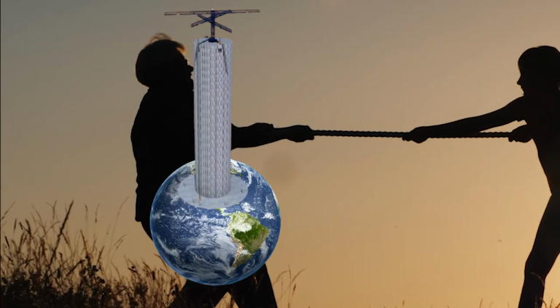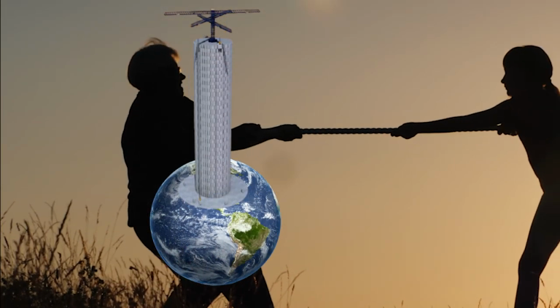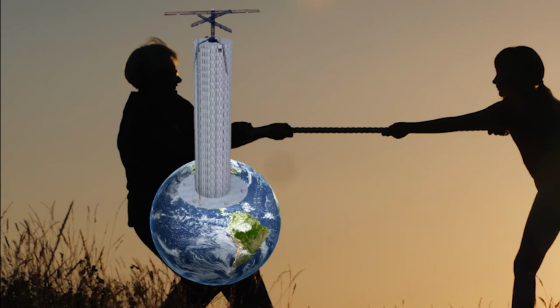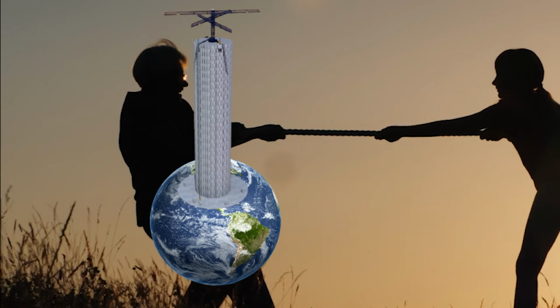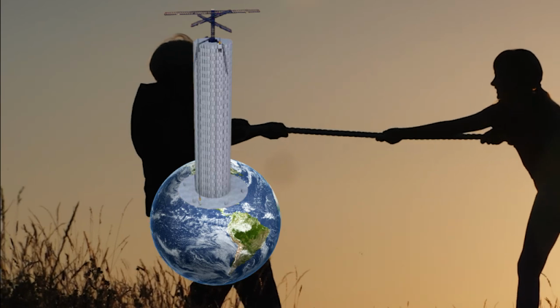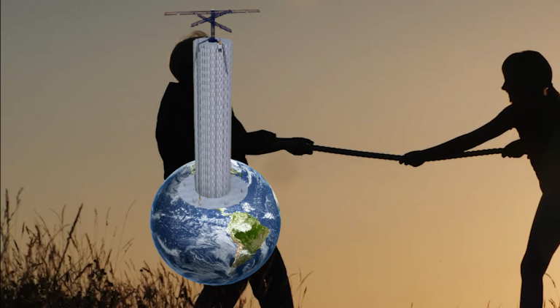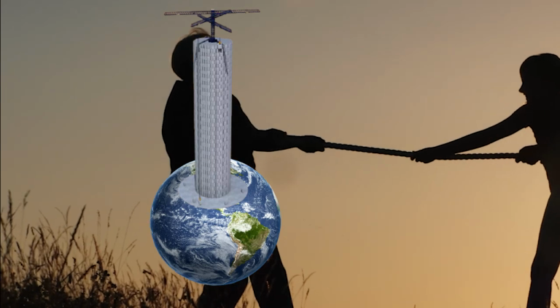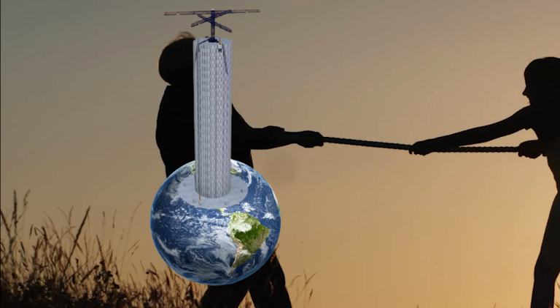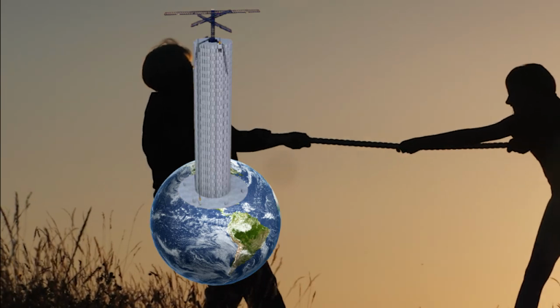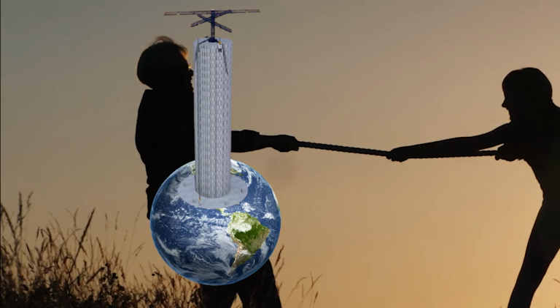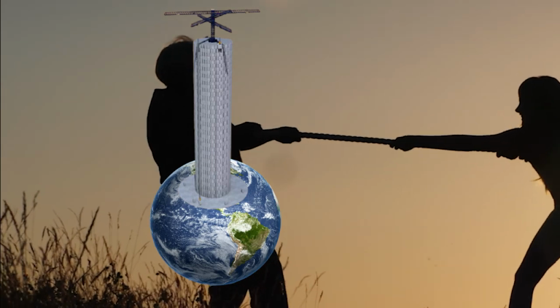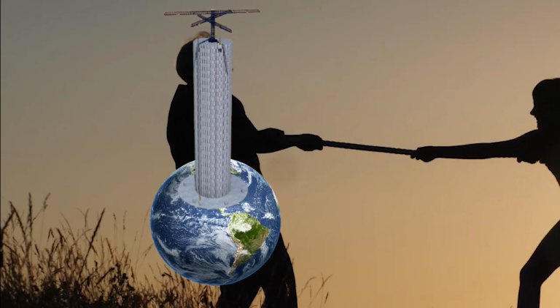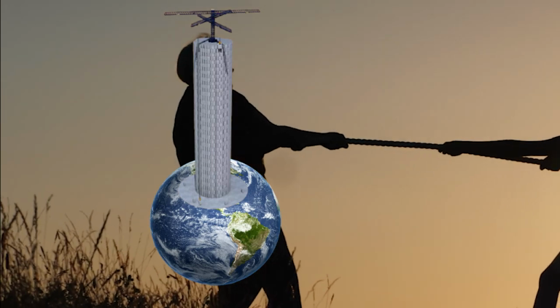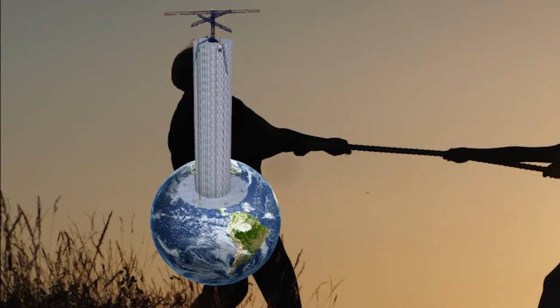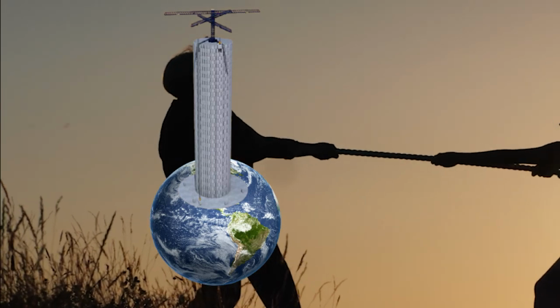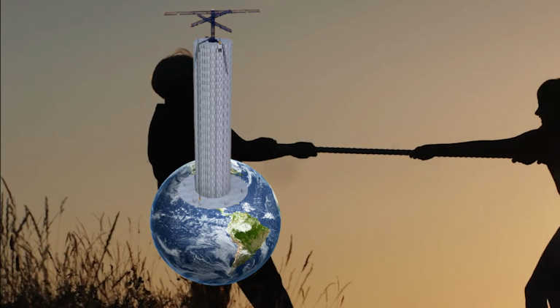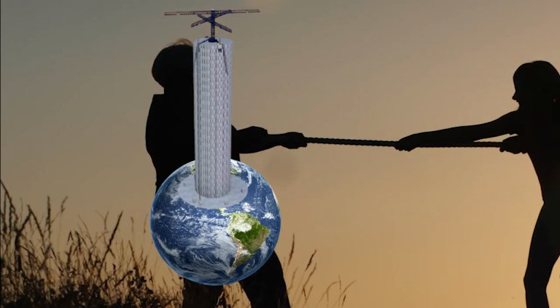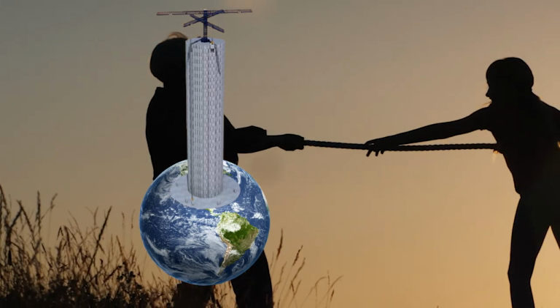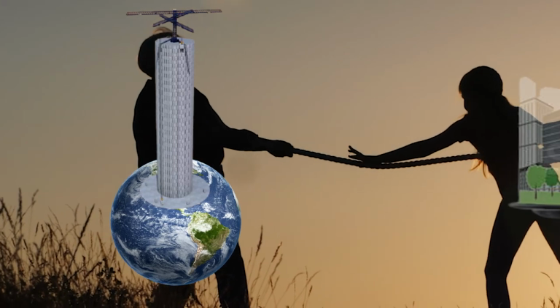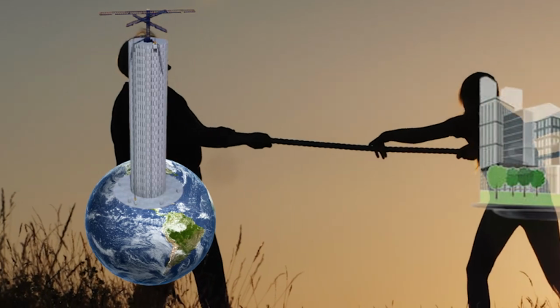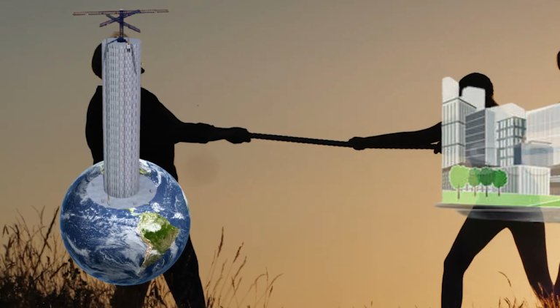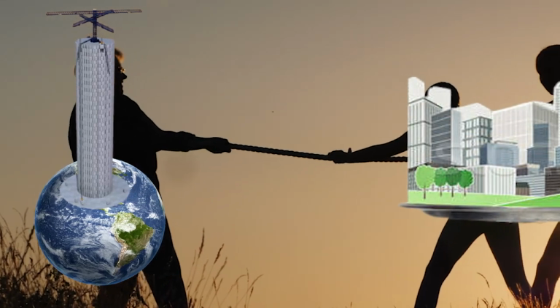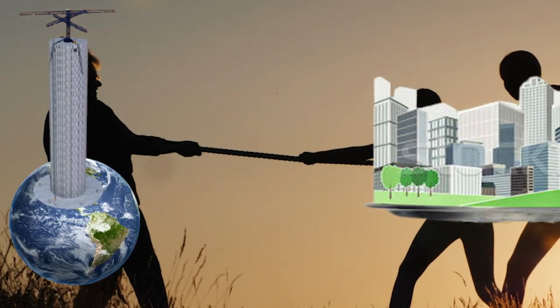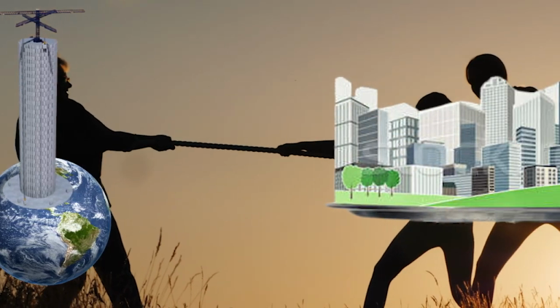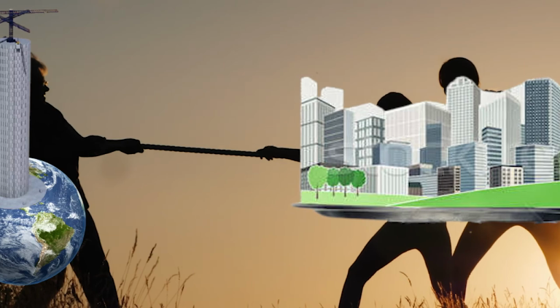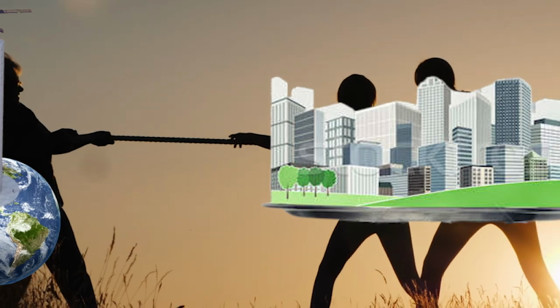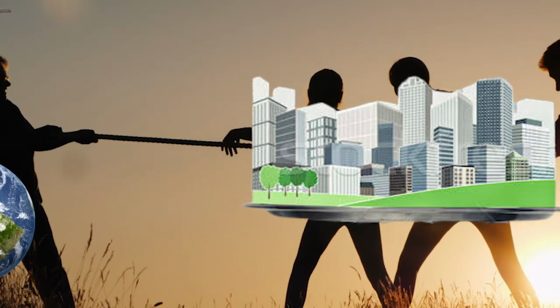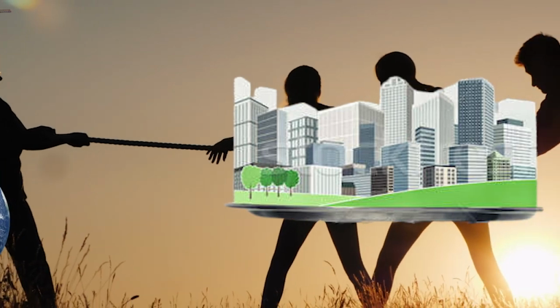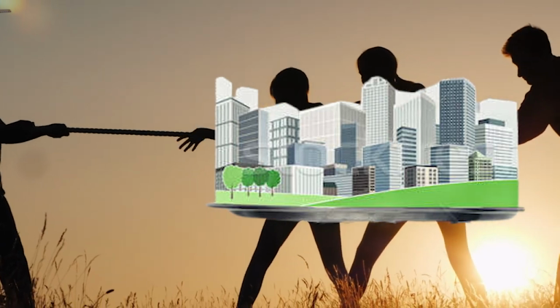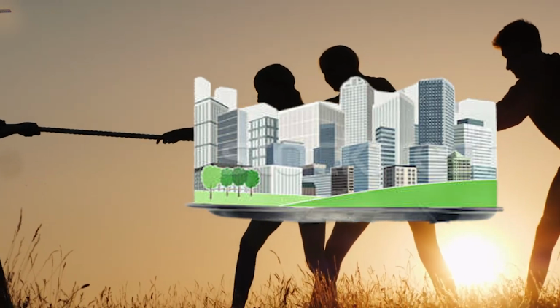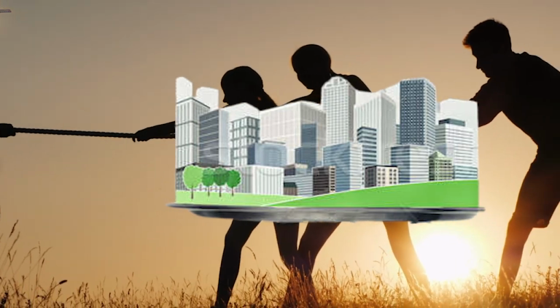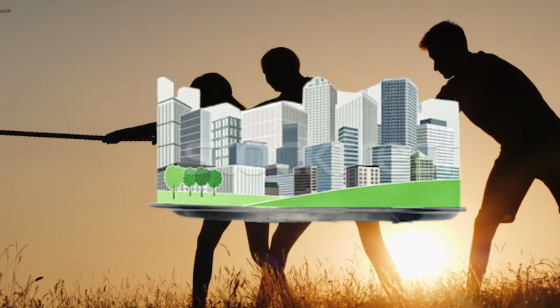When excess energy is built up, the gravity battery is pulling, but when the energy is needed by cities, the battery starts to let go.